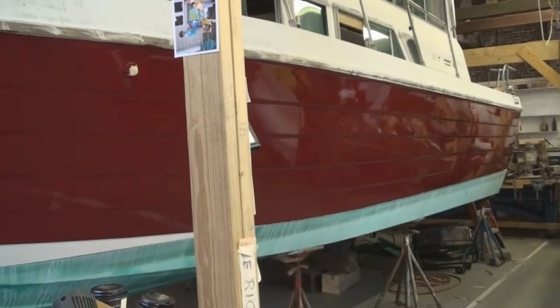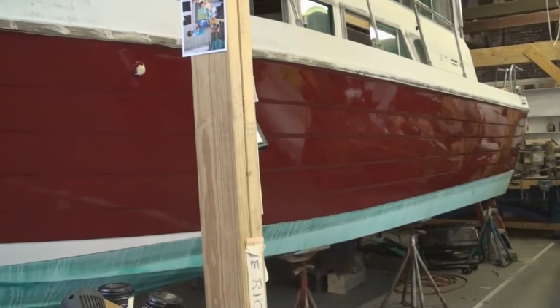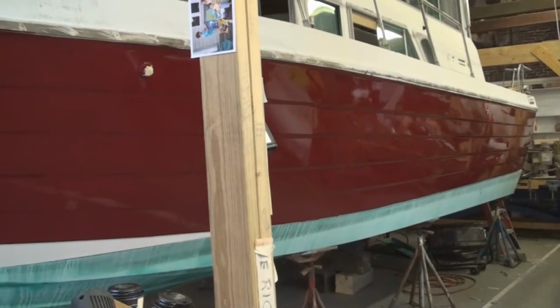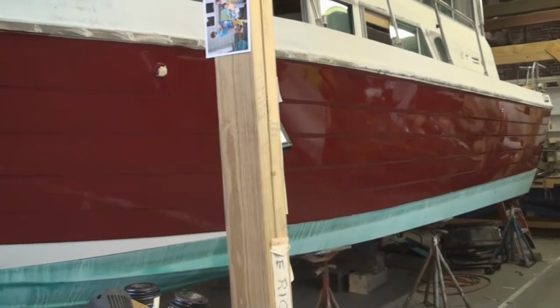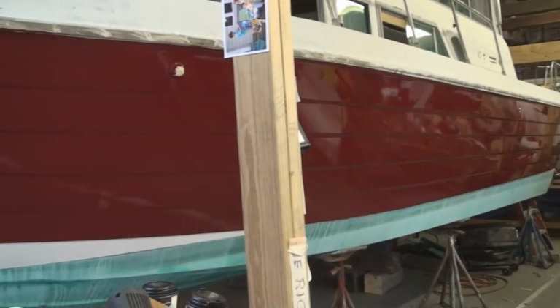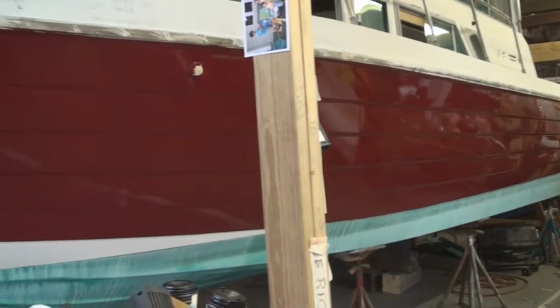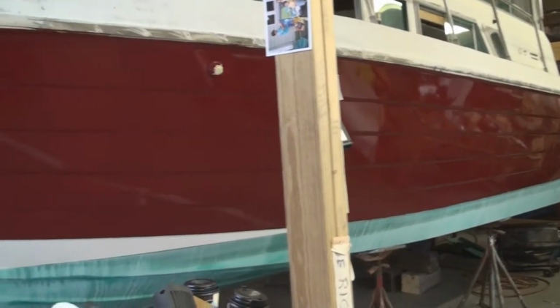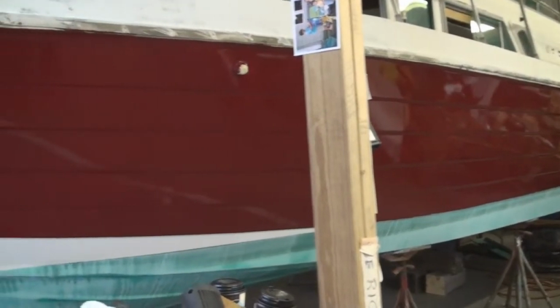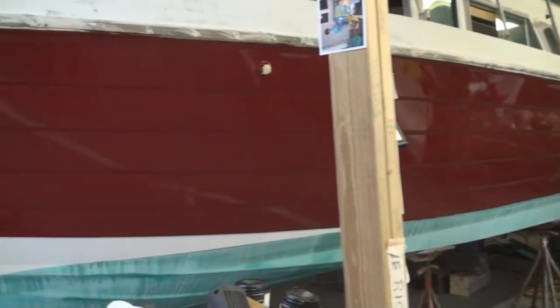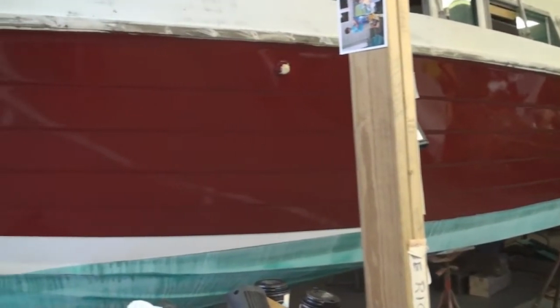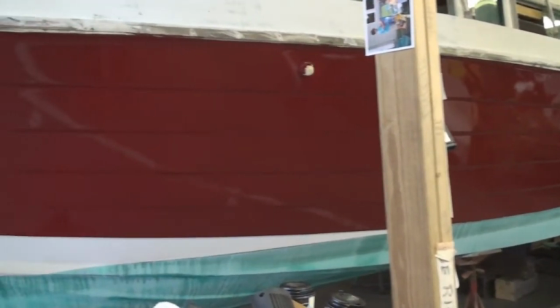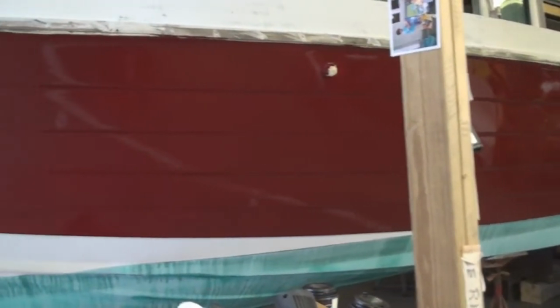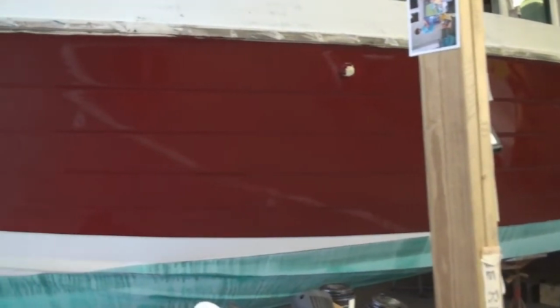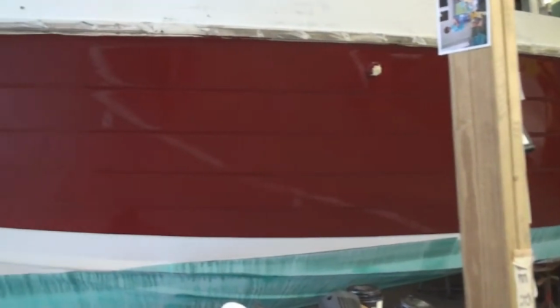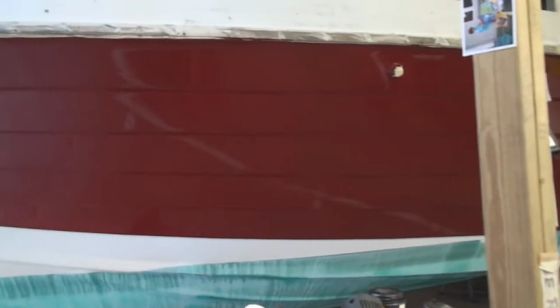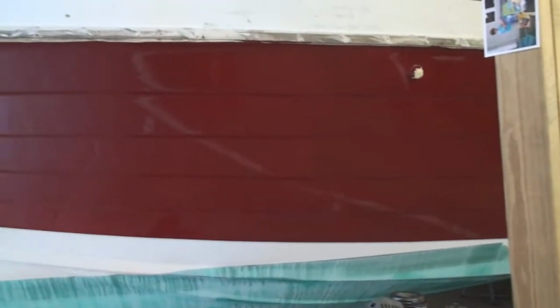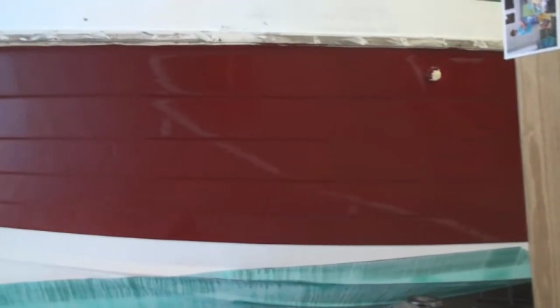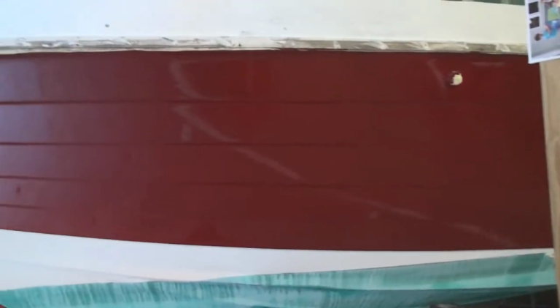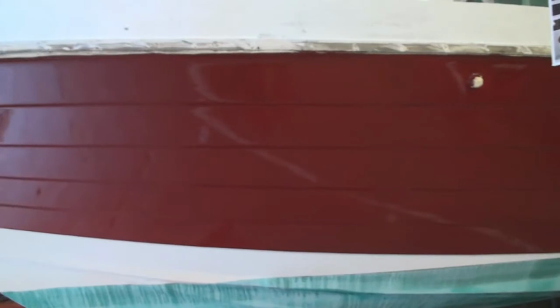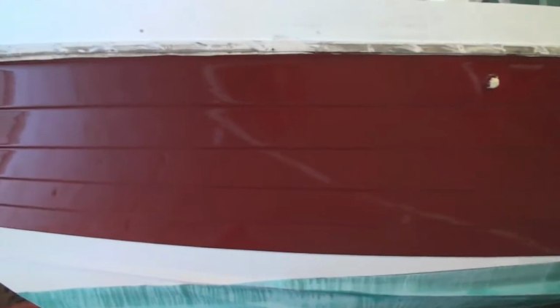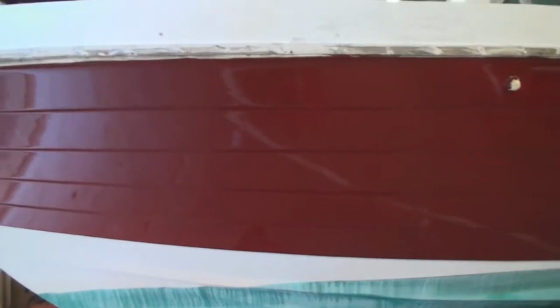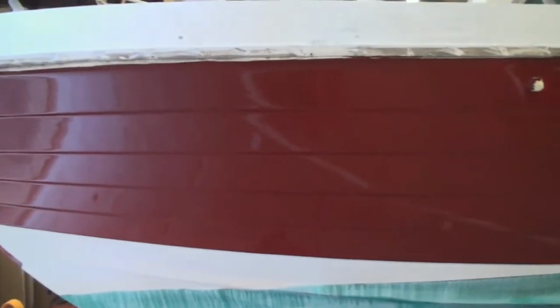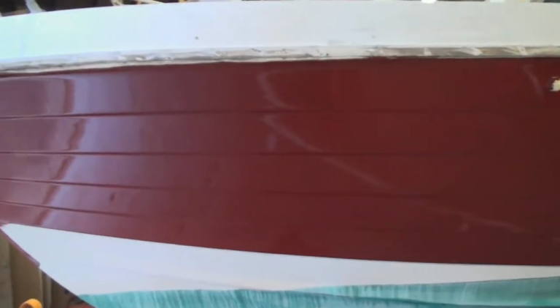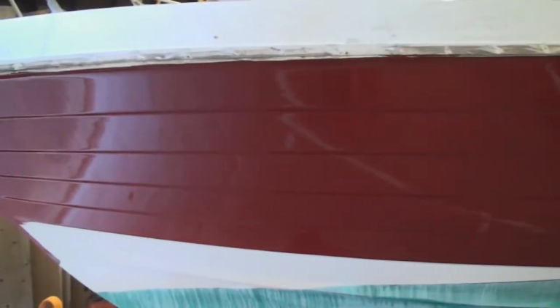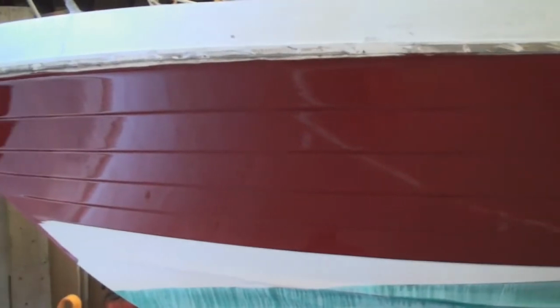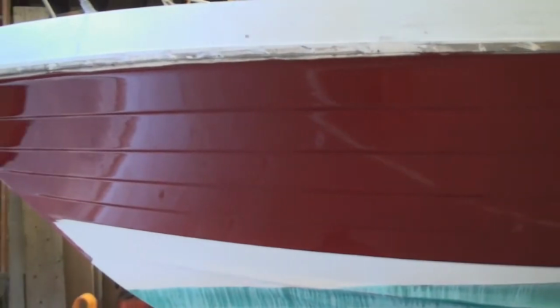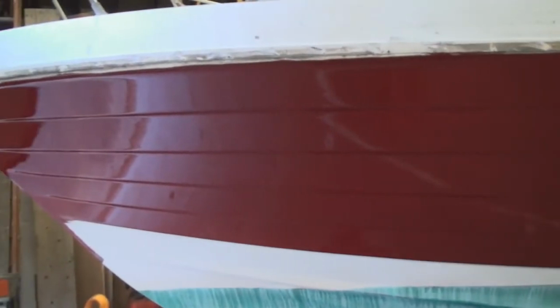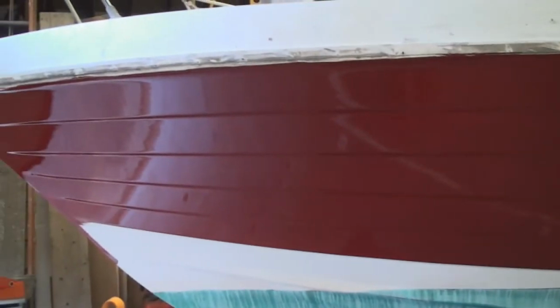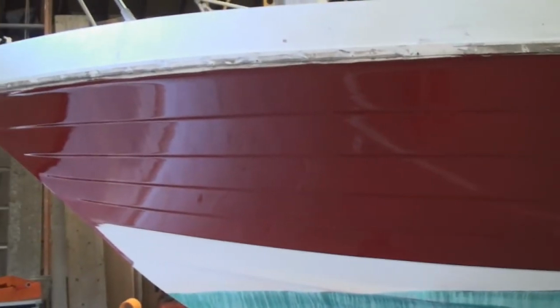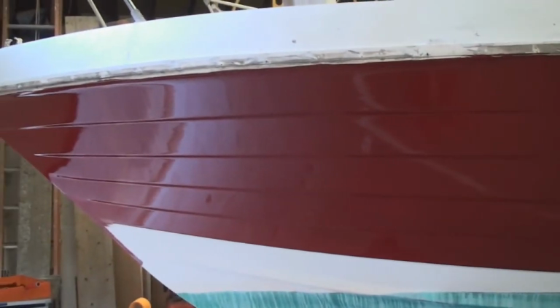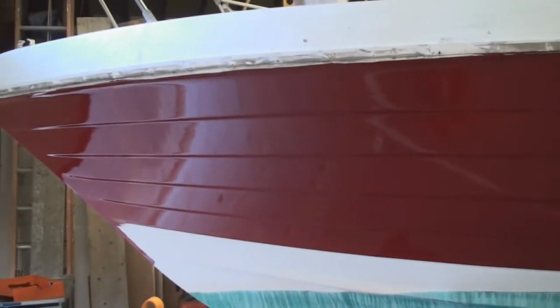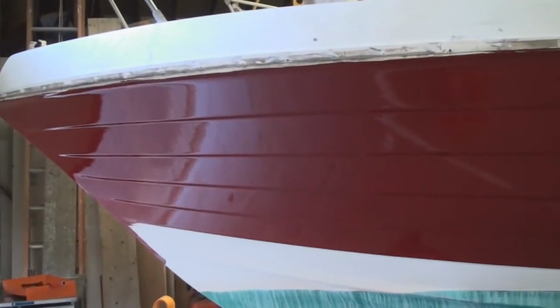This is the first coat after it dried overnight, and you can see it looks great.